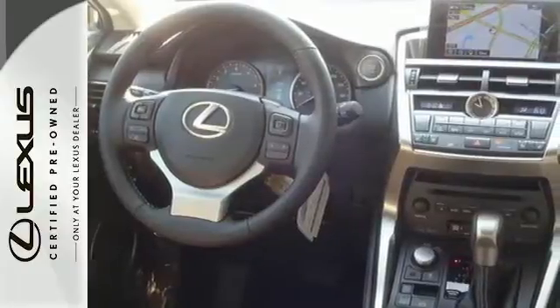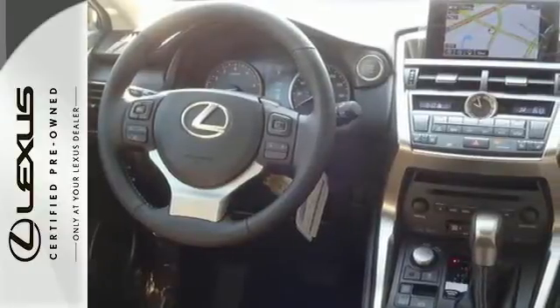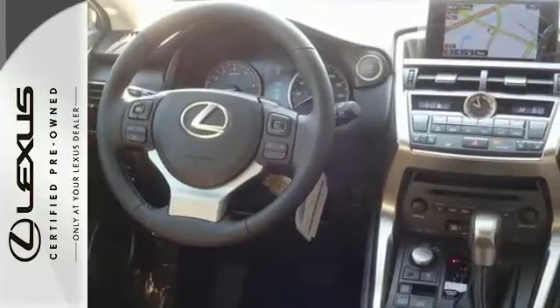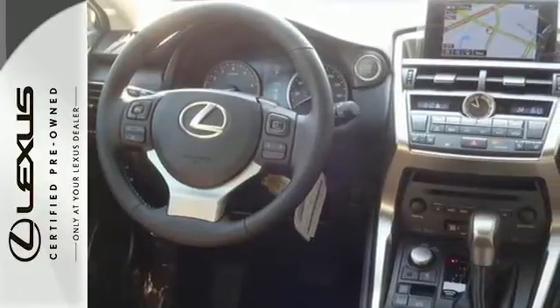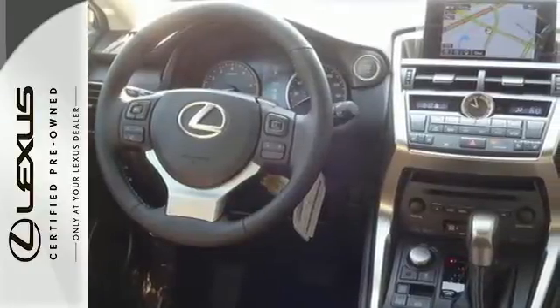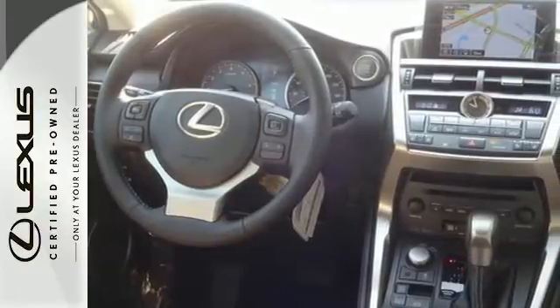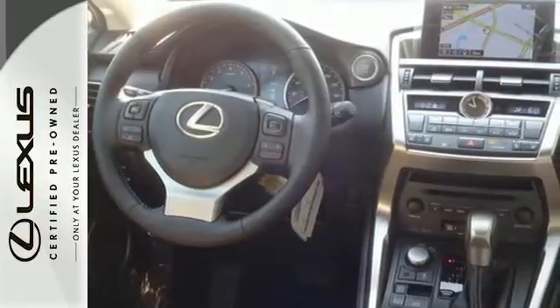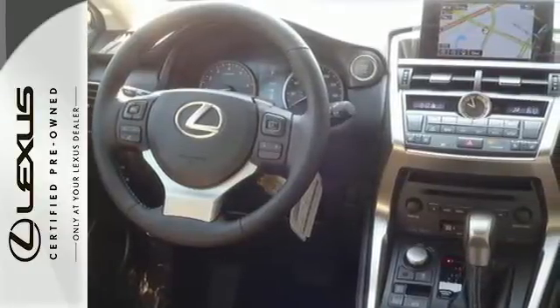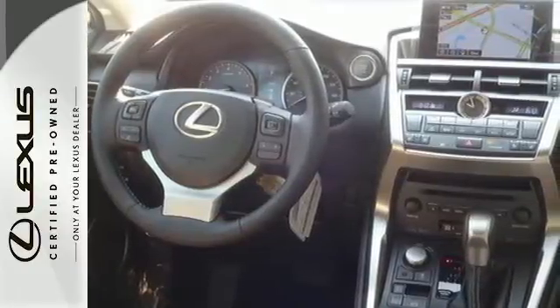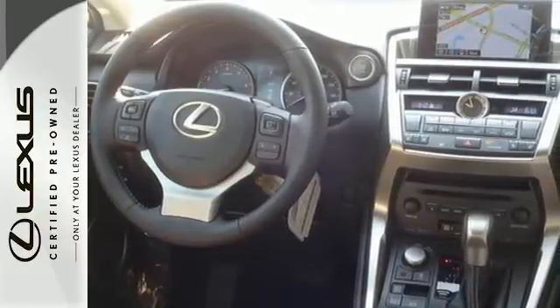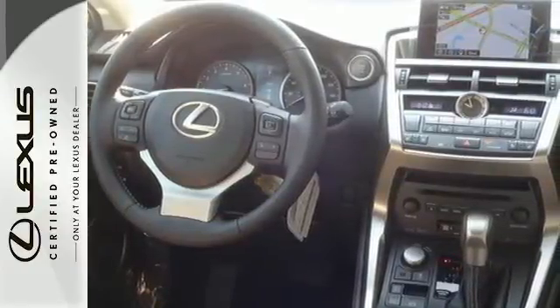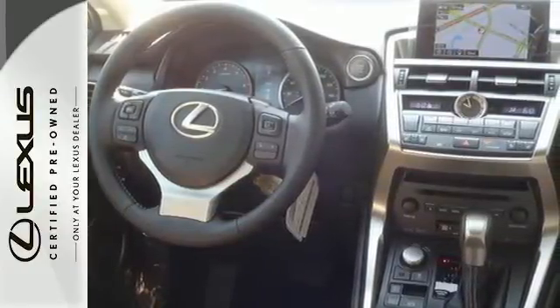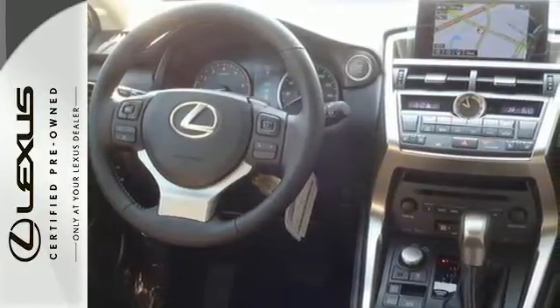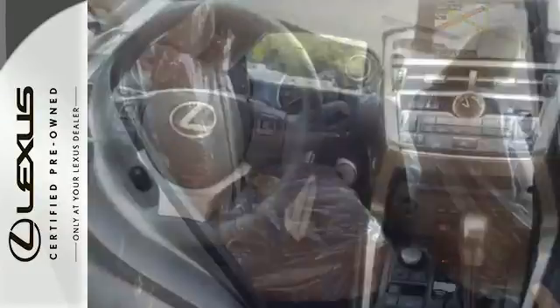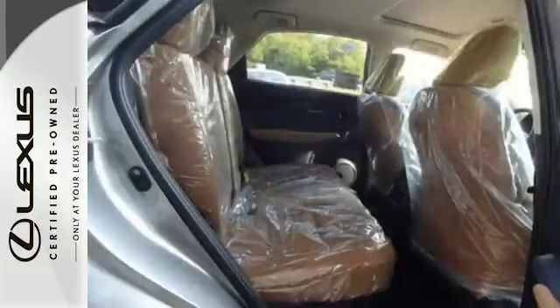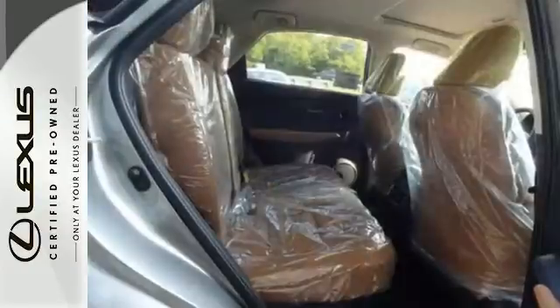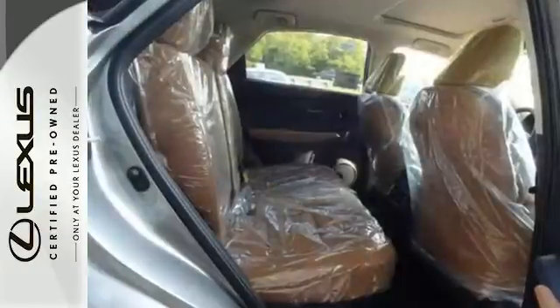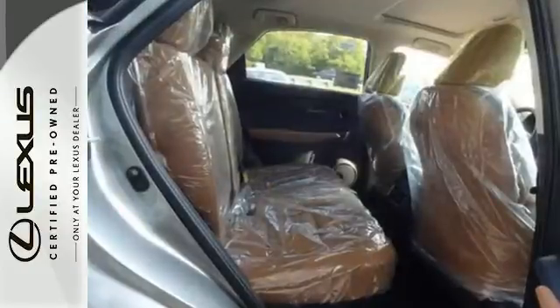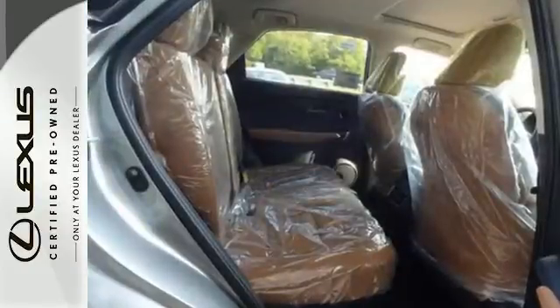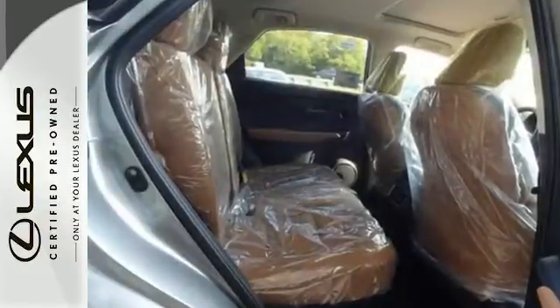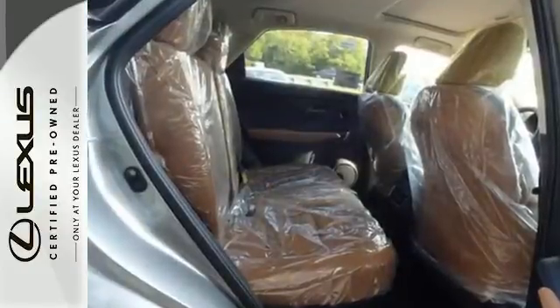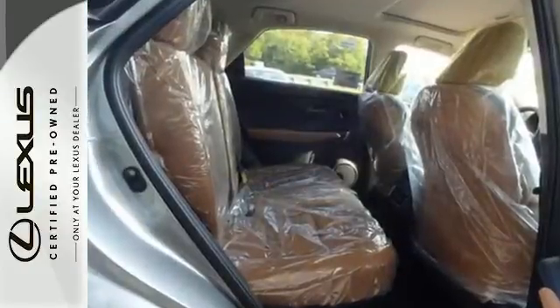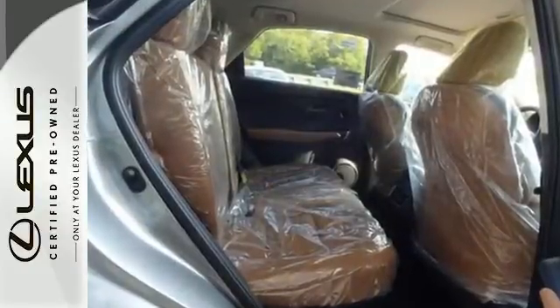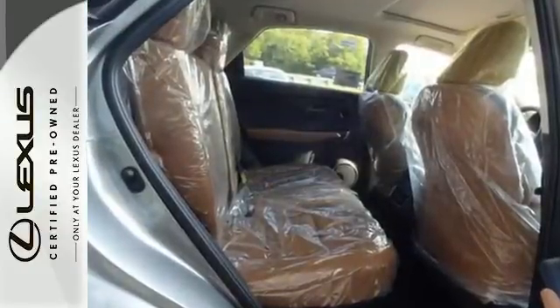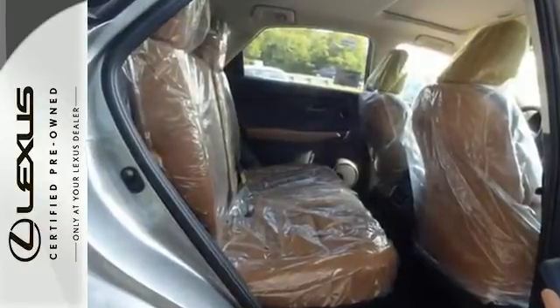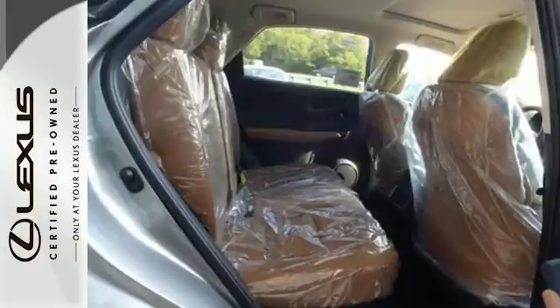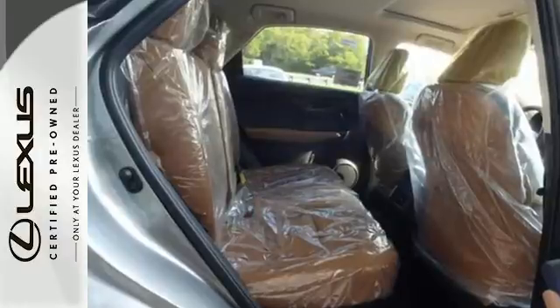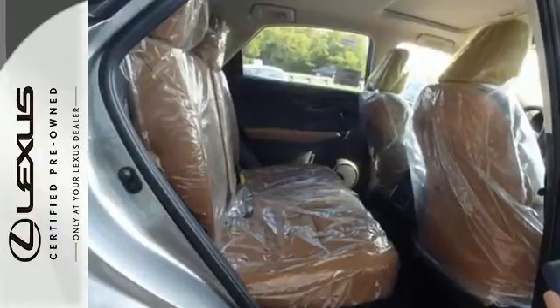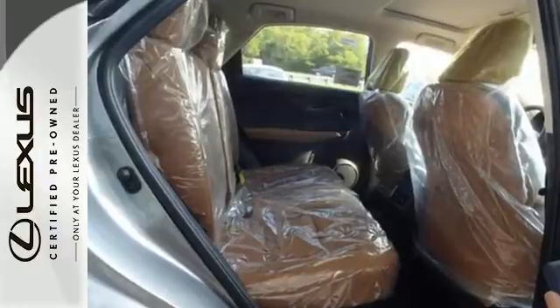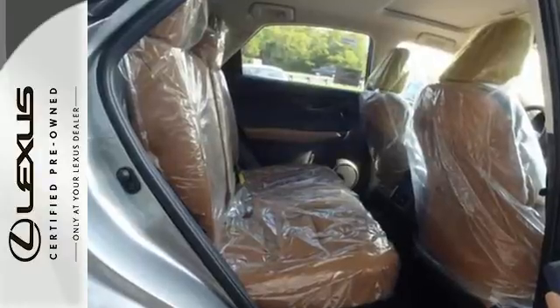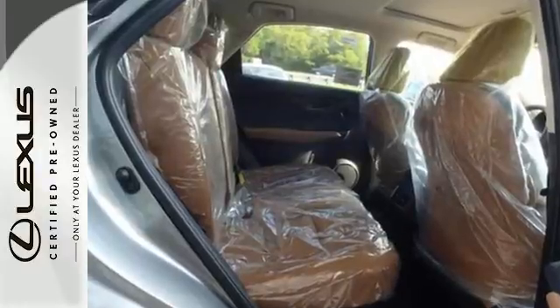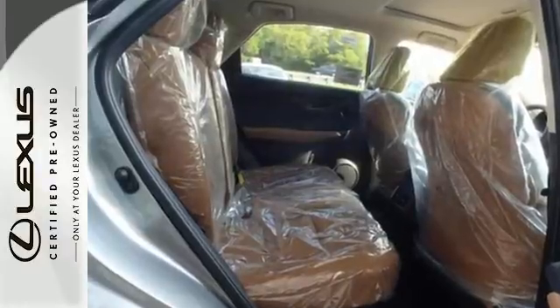Get the utility you need with the luxury you deserve. Drive this NX home today.